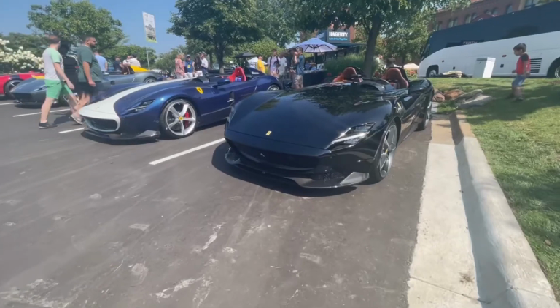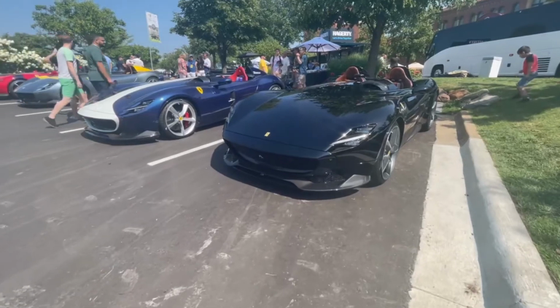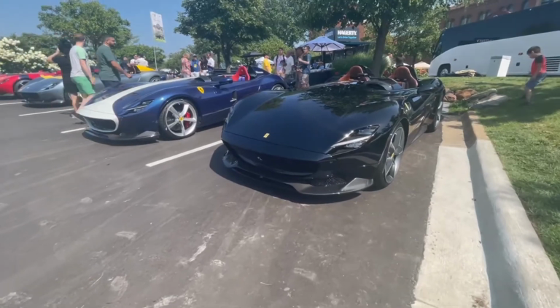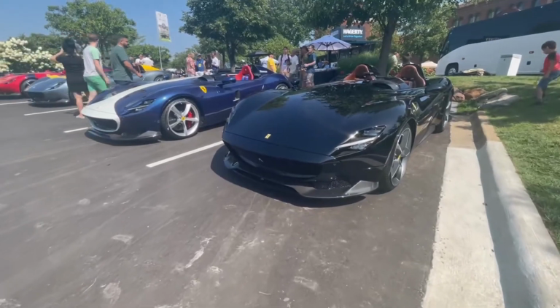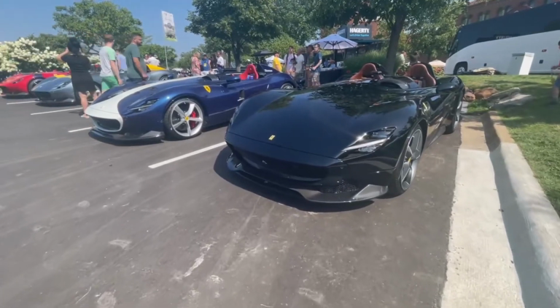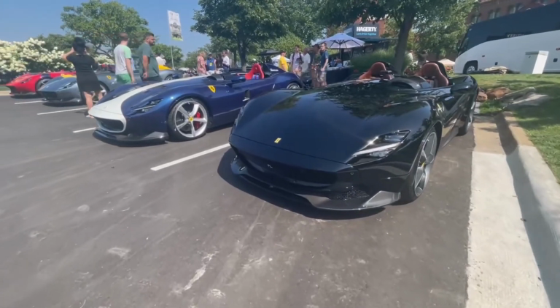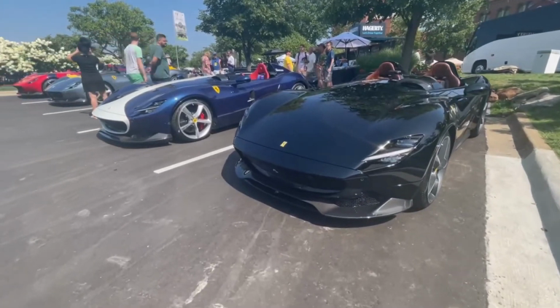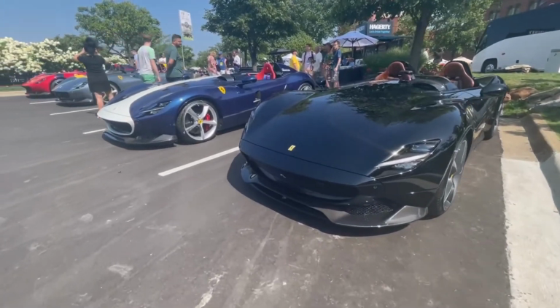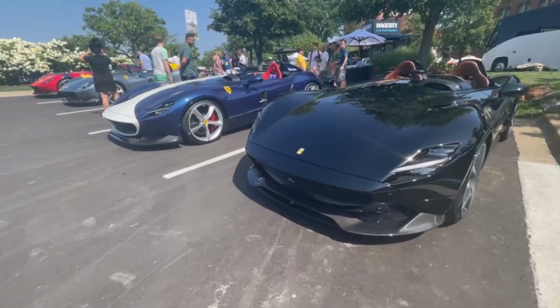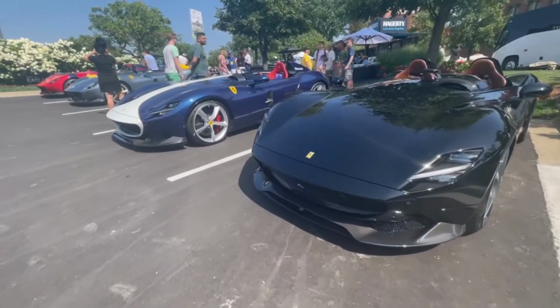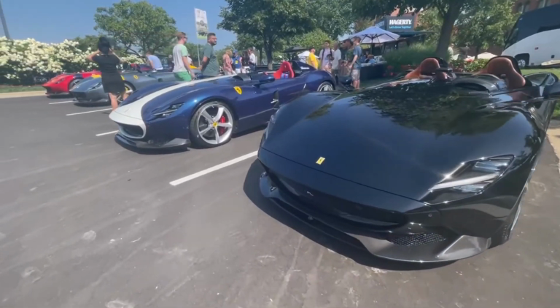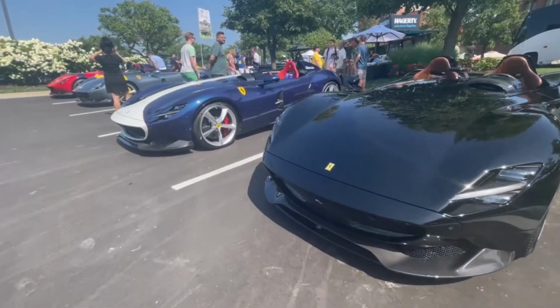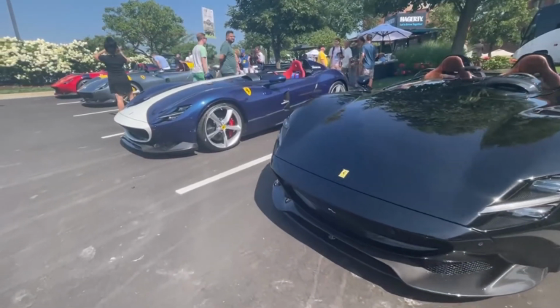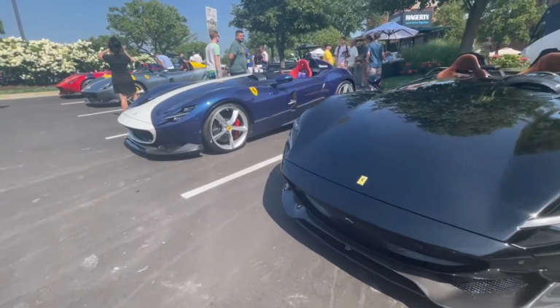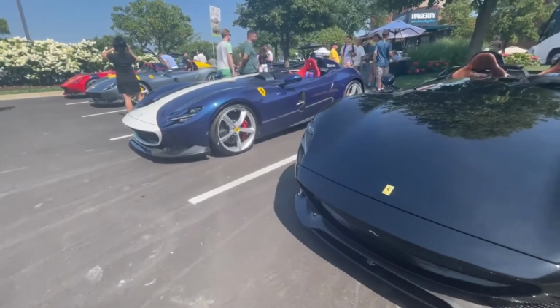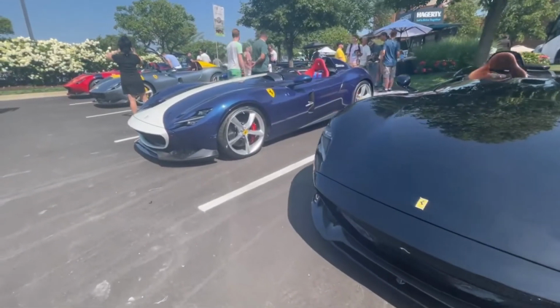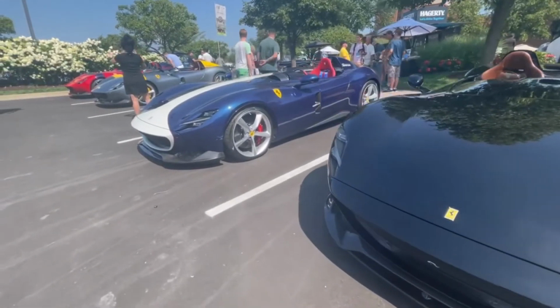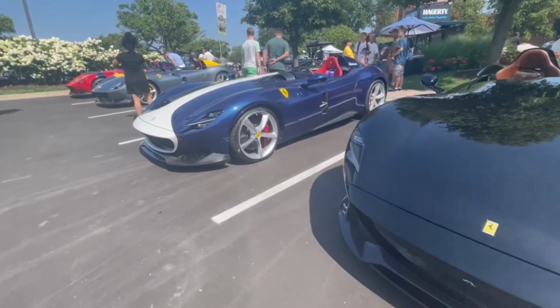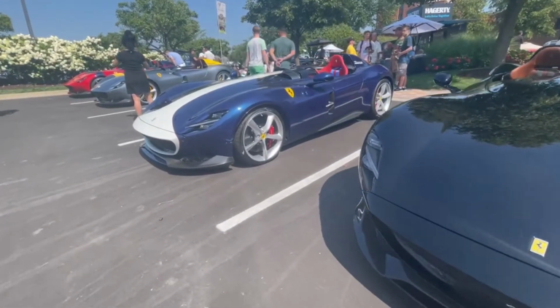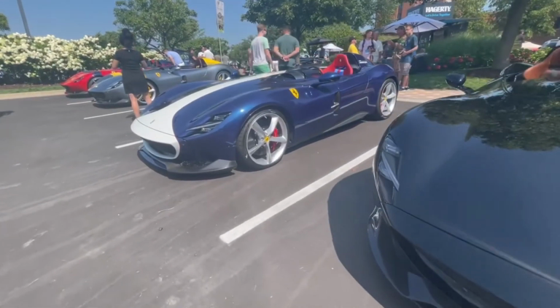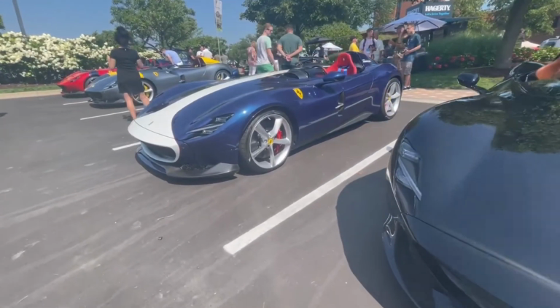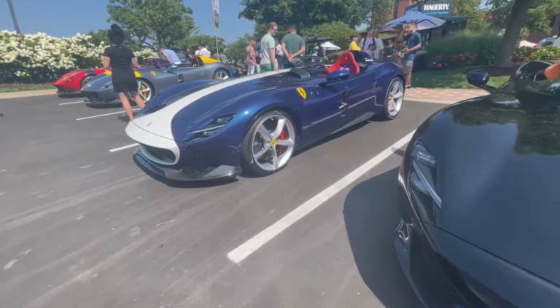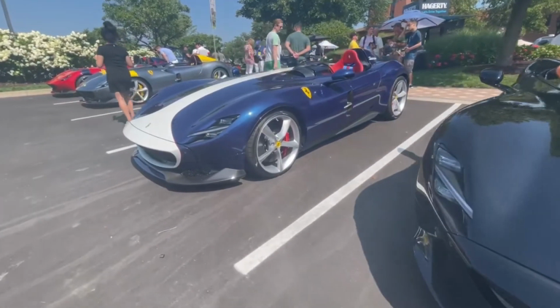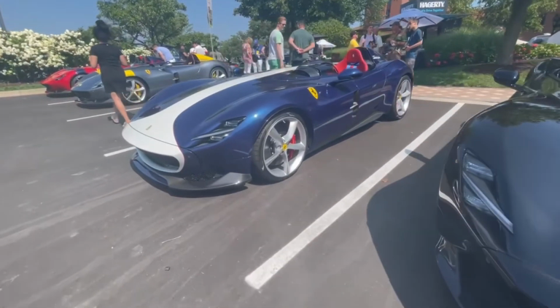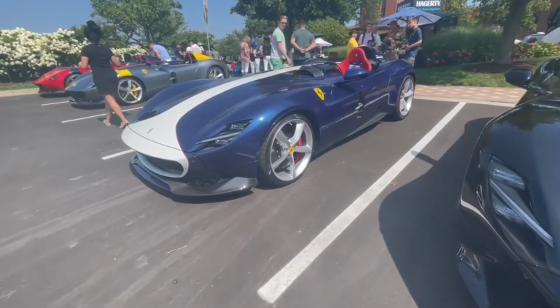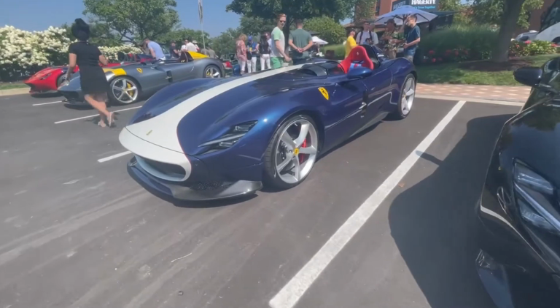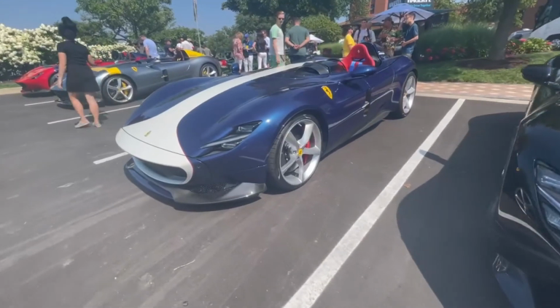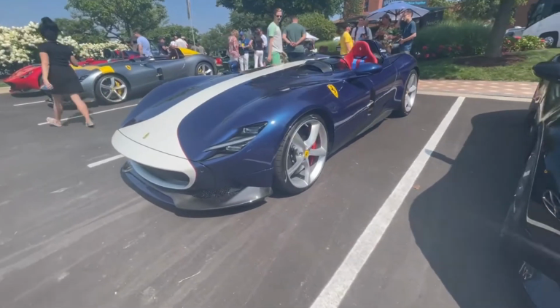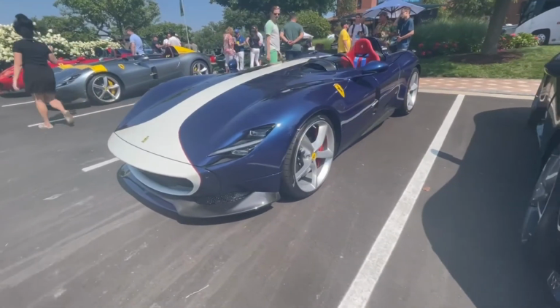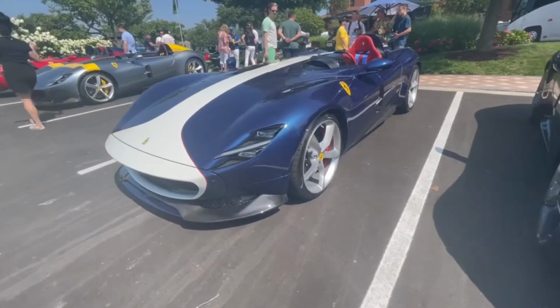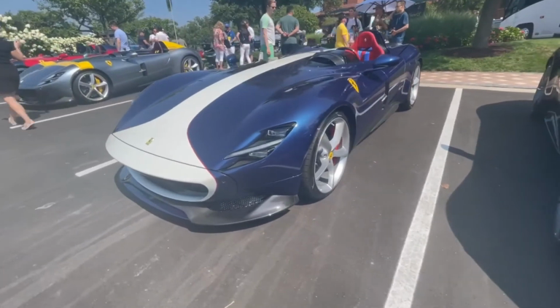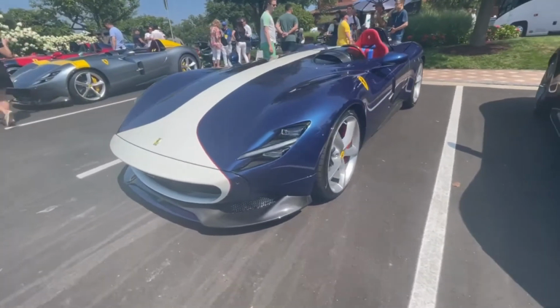On July 25th, 2021, I attended the Concours d'Elegance of America Car Show in Plymouth, Michigan.